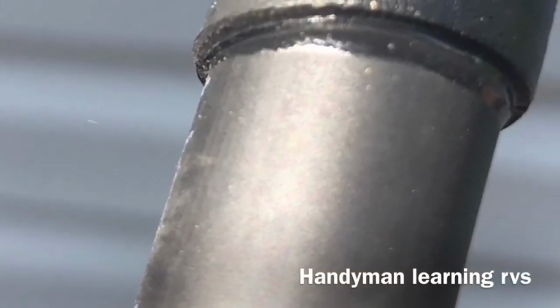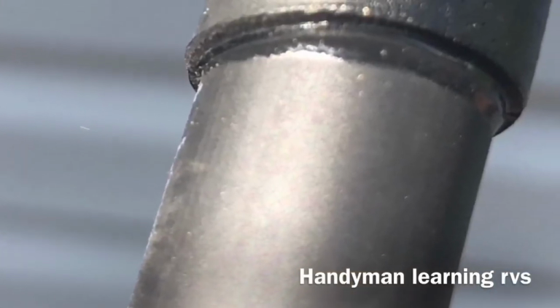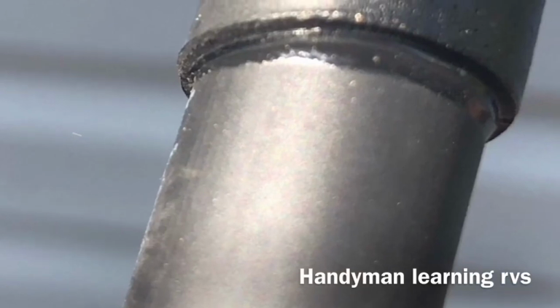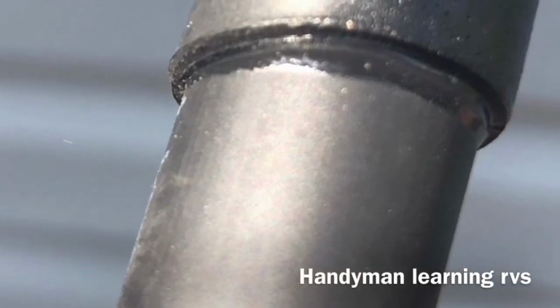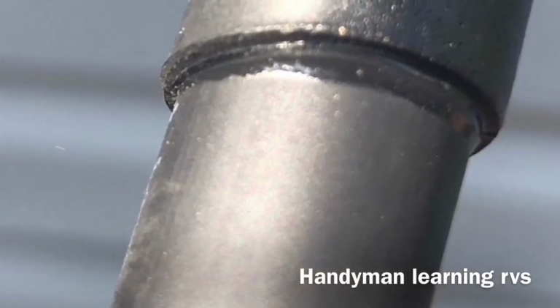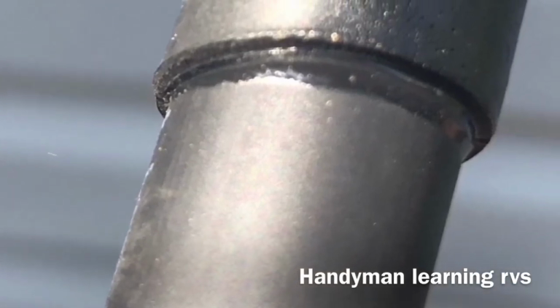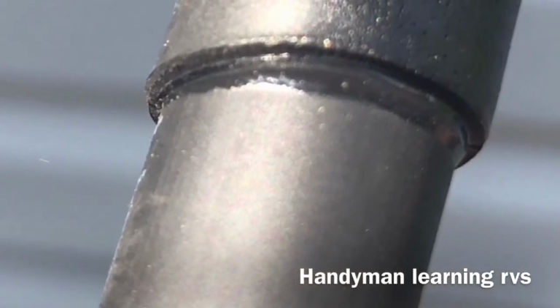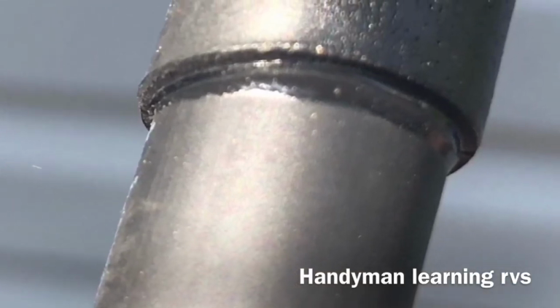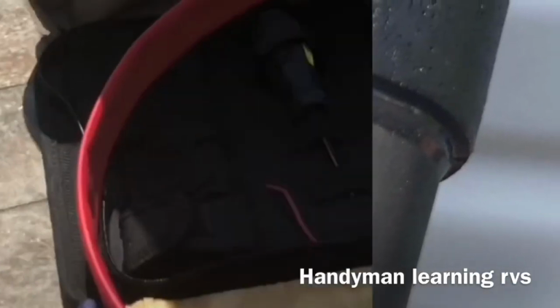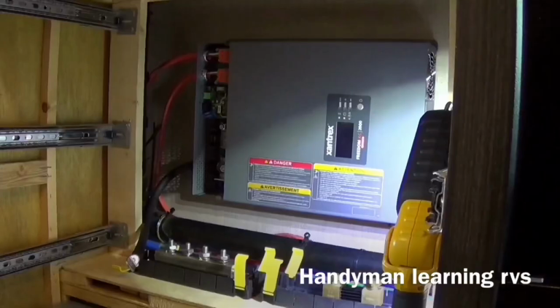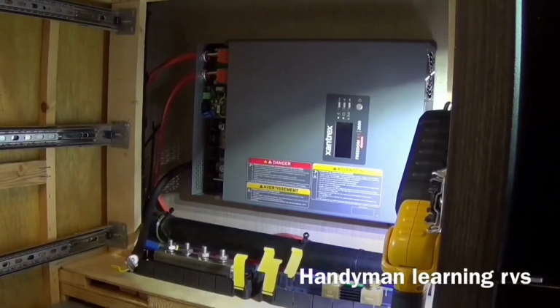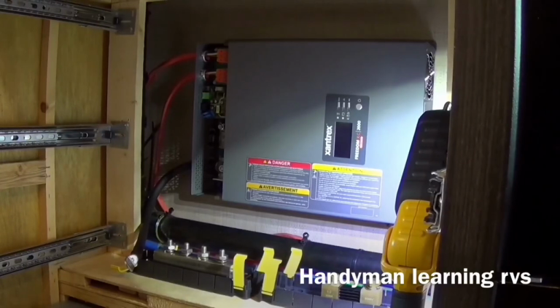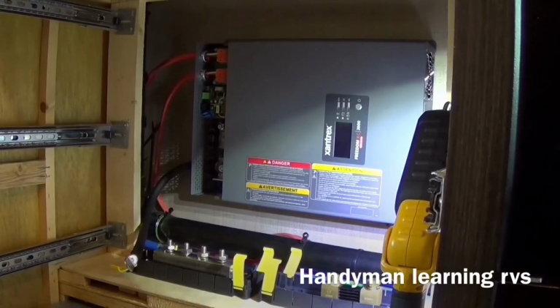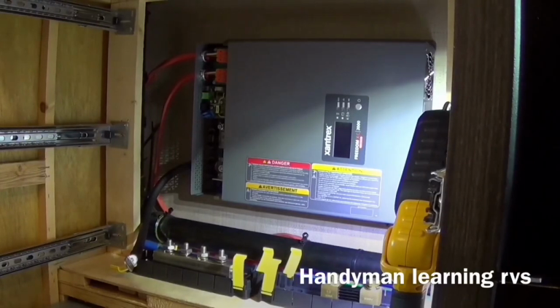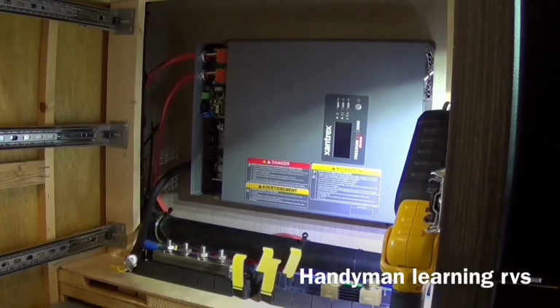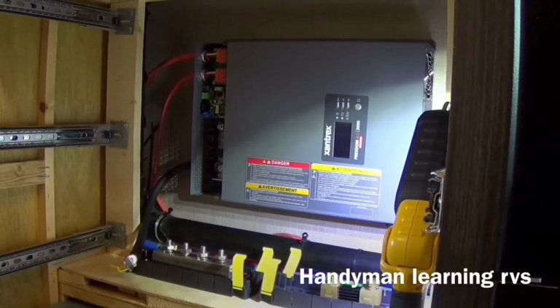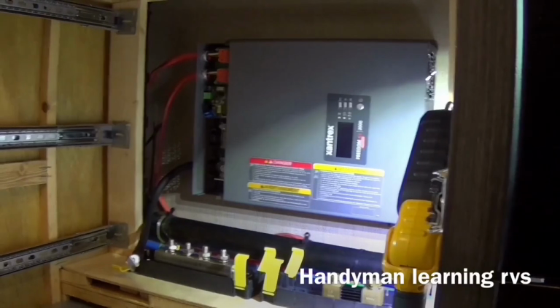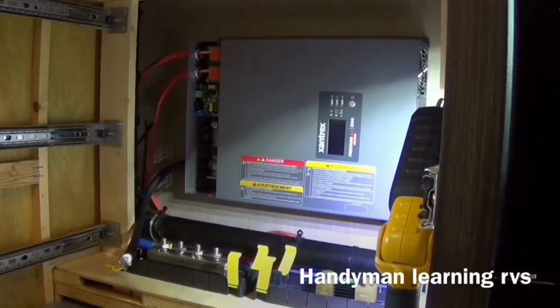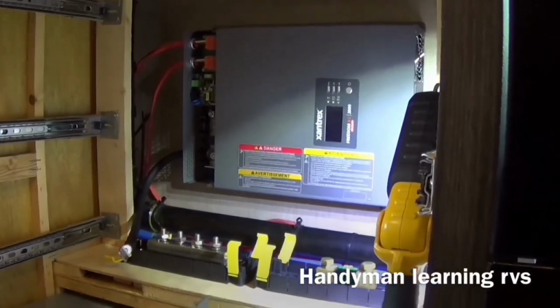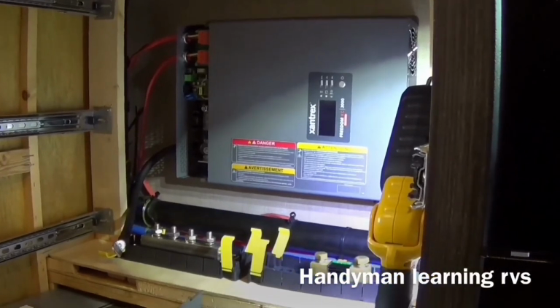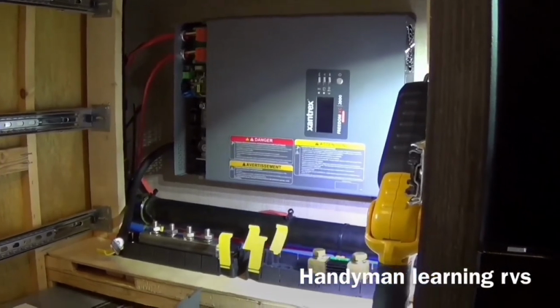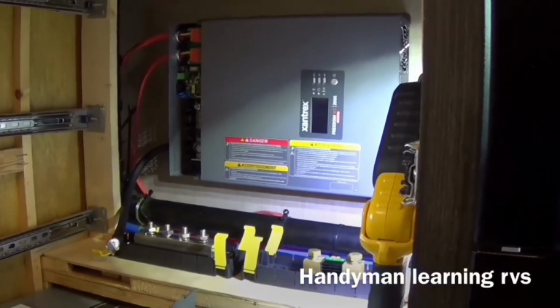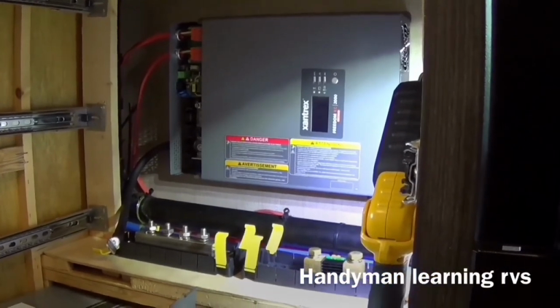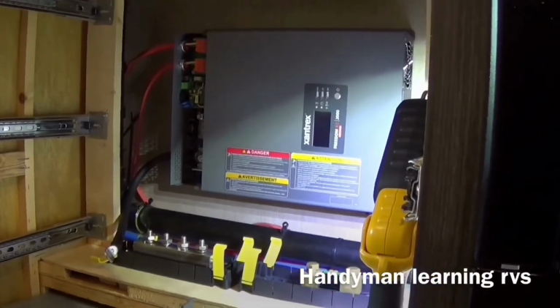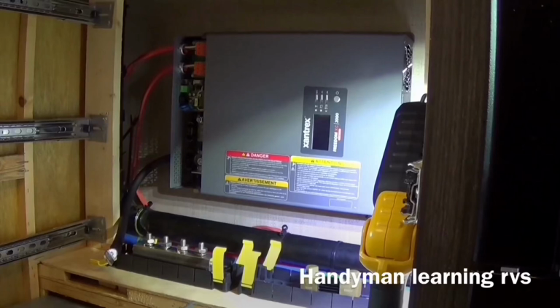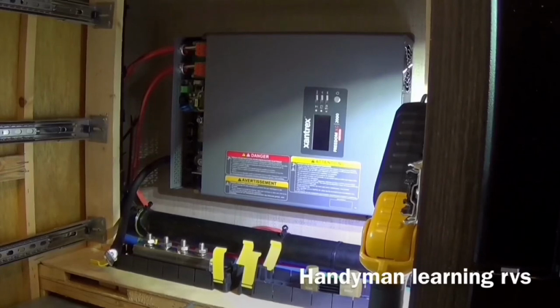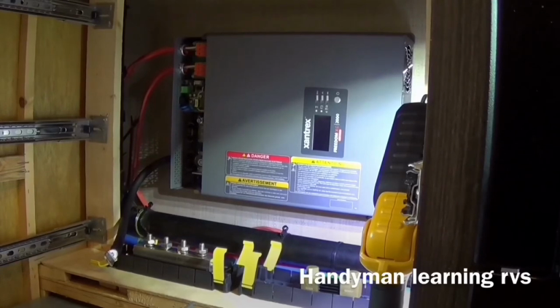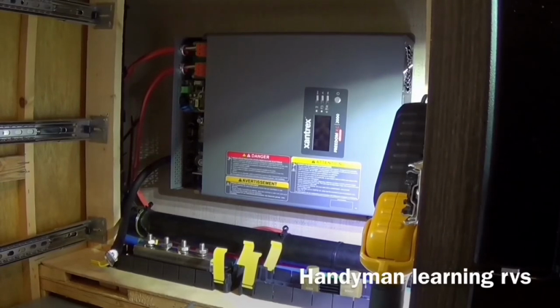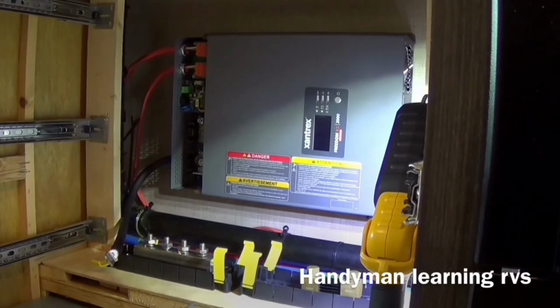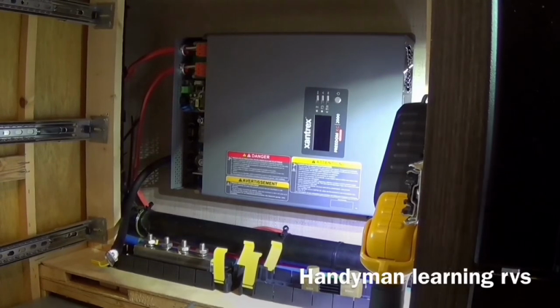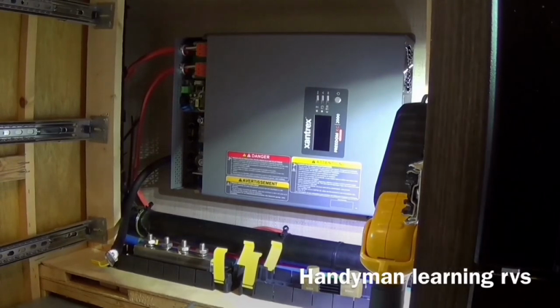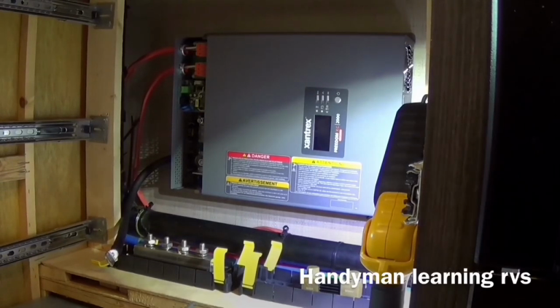I got black for negative and red for positive. Getting the DC wiring done, I made a clear line.